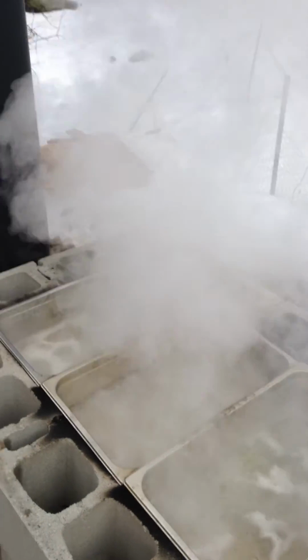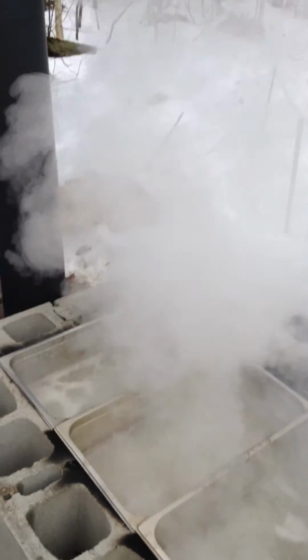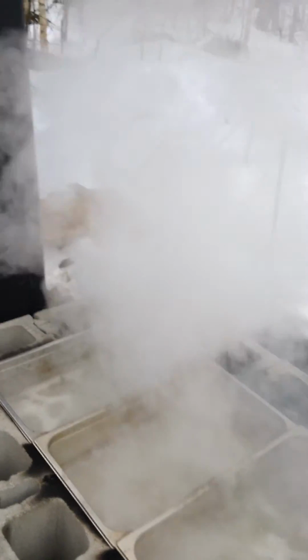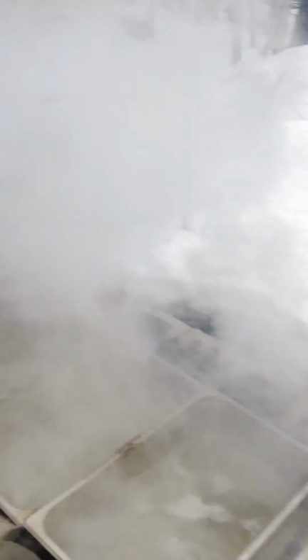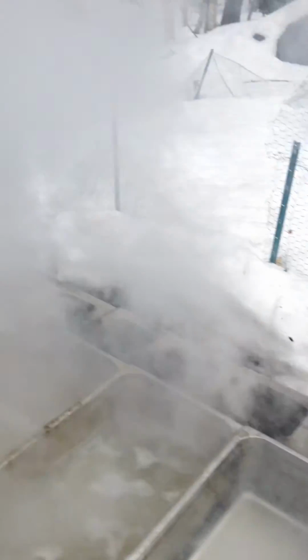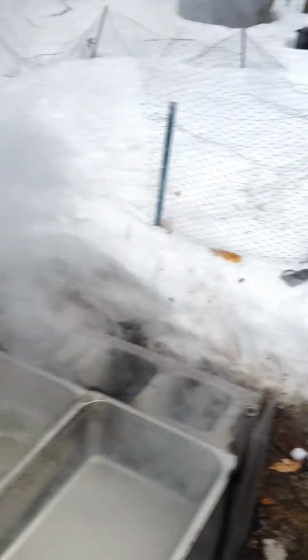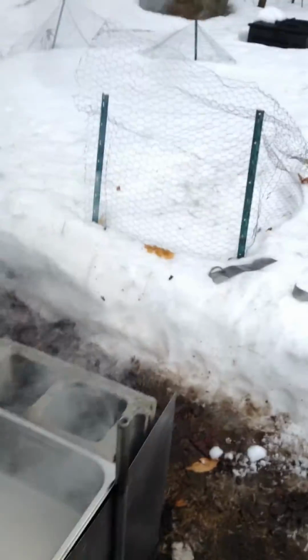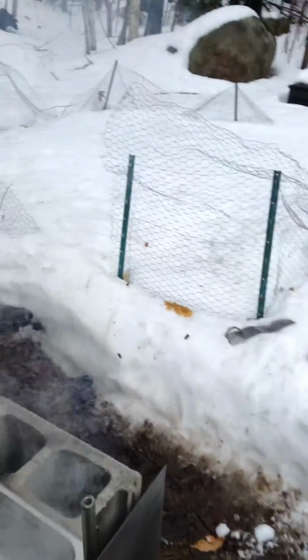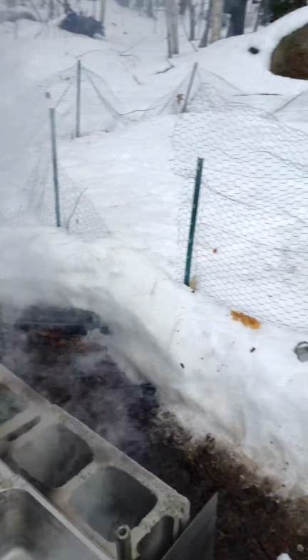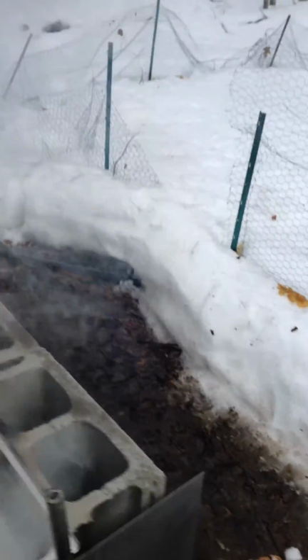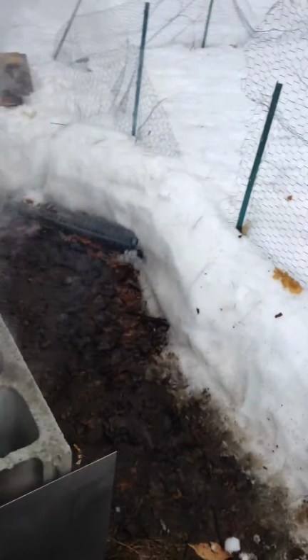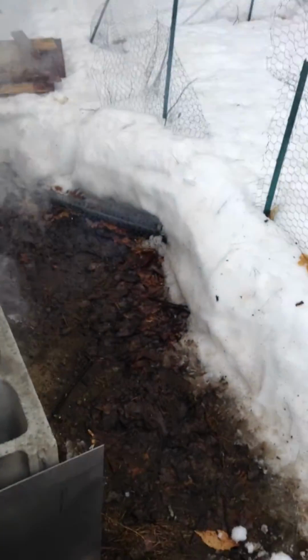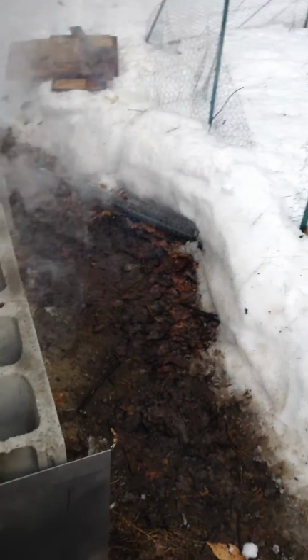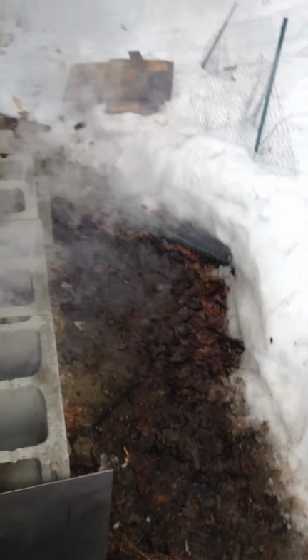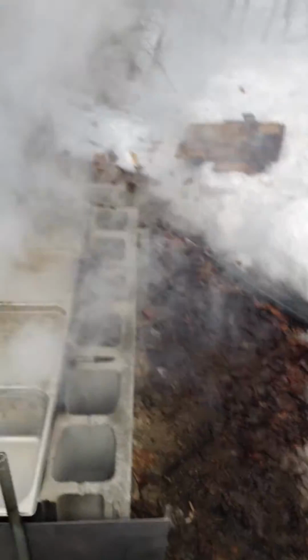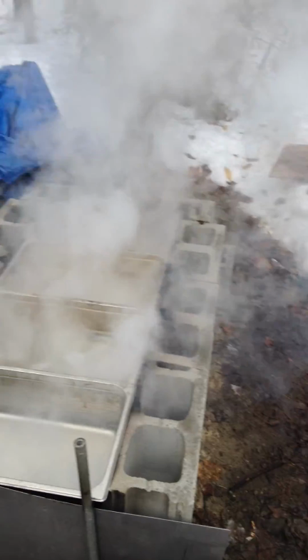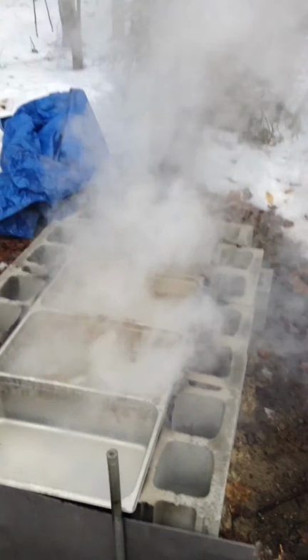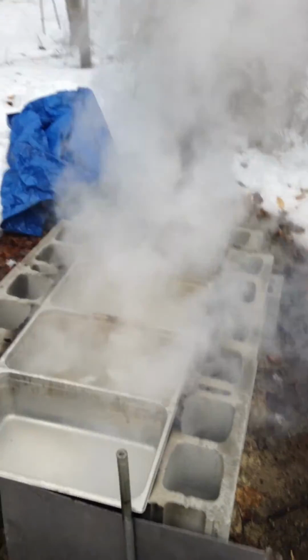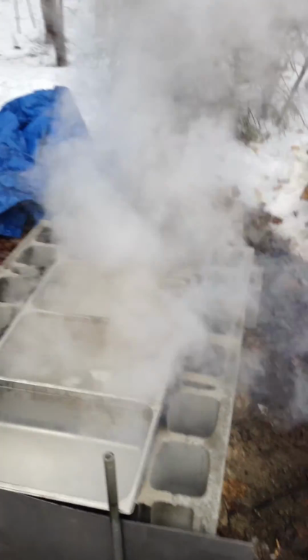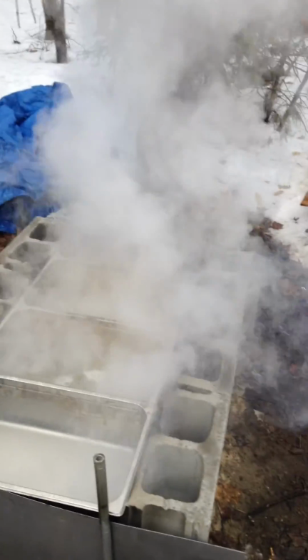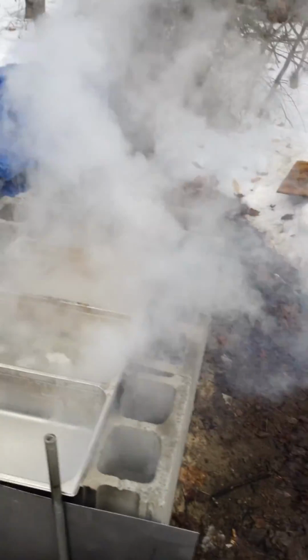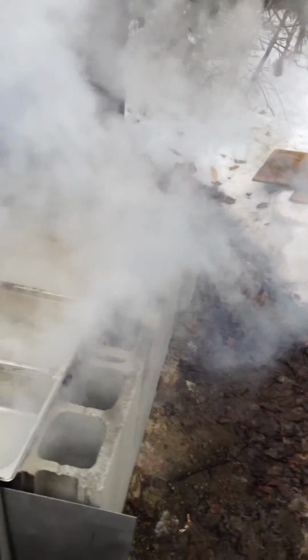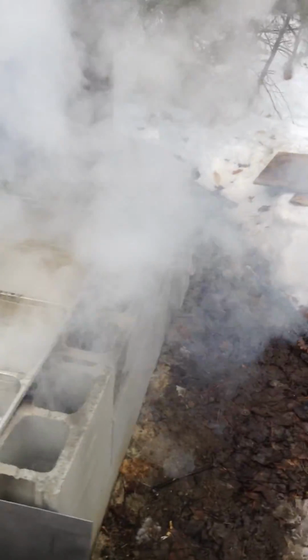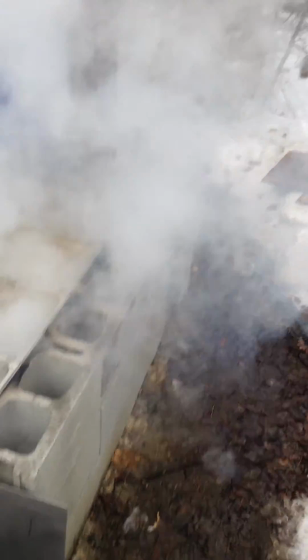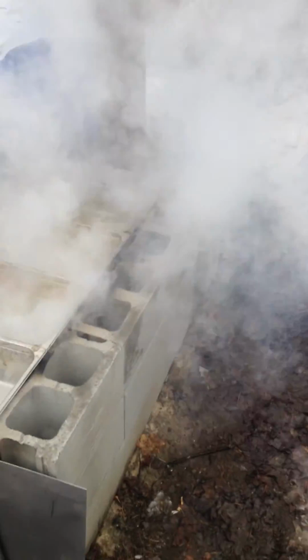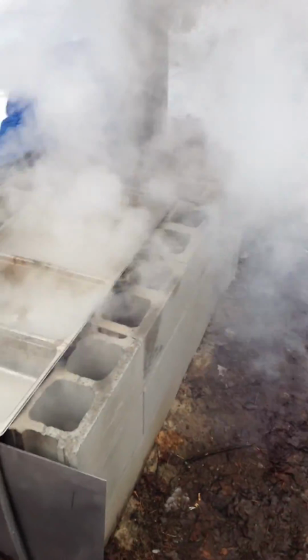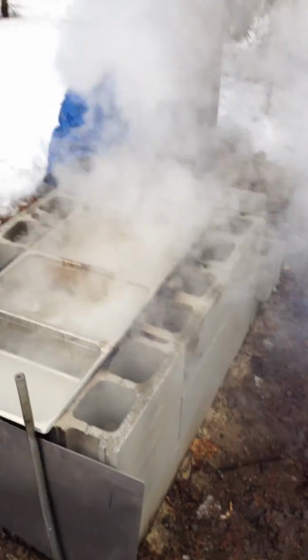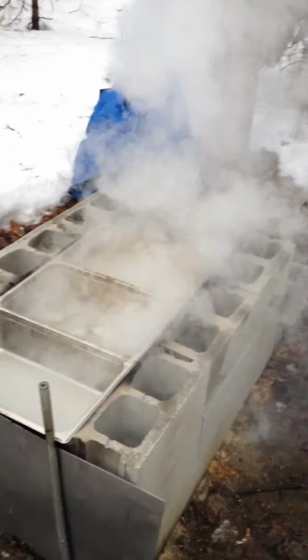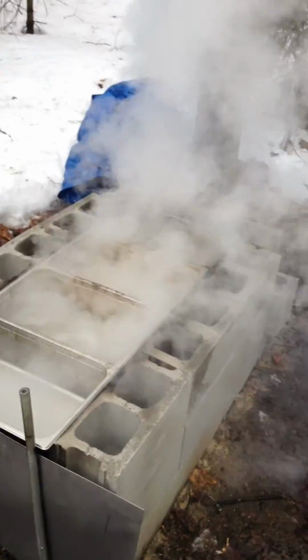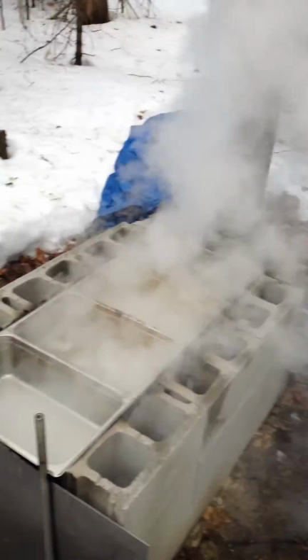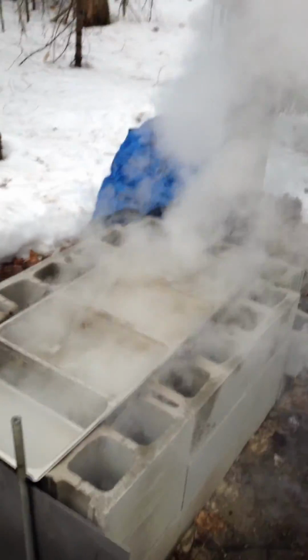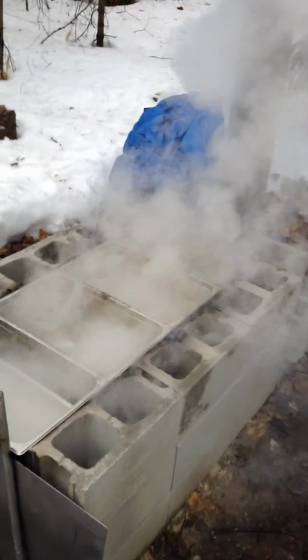I'll have more videos like this coming about maple syrup, so thanks for watching.